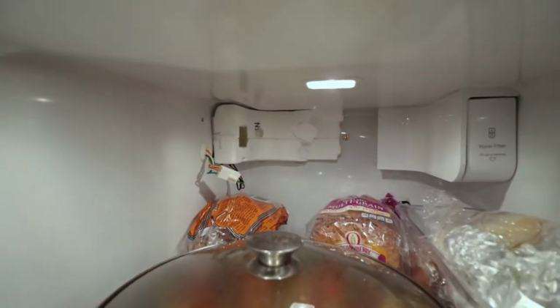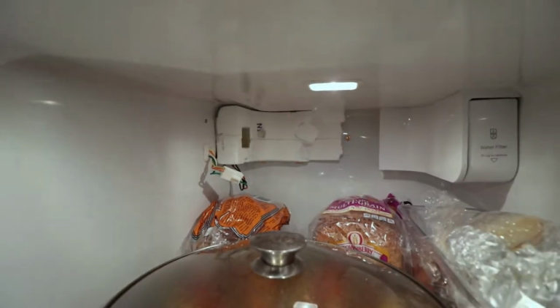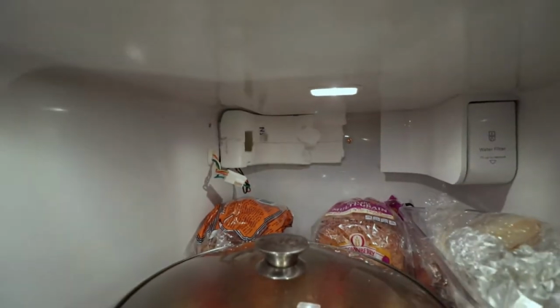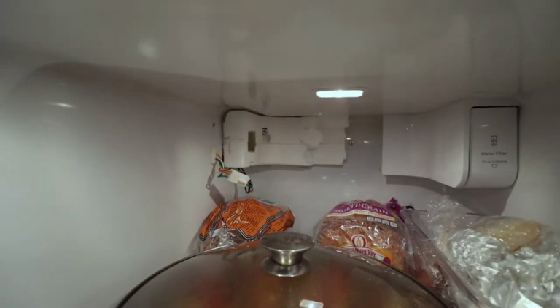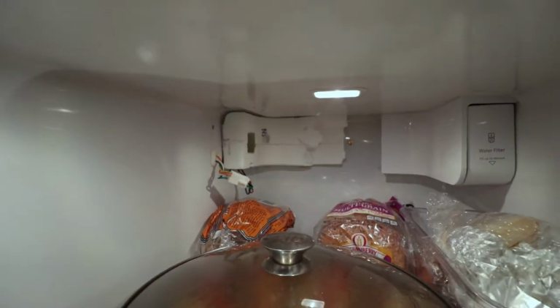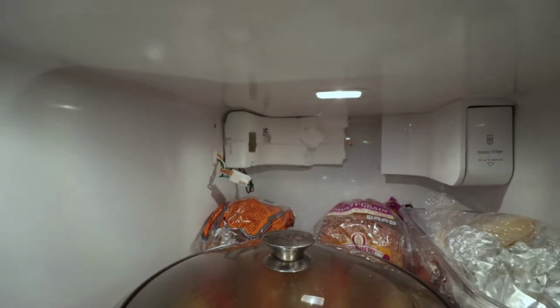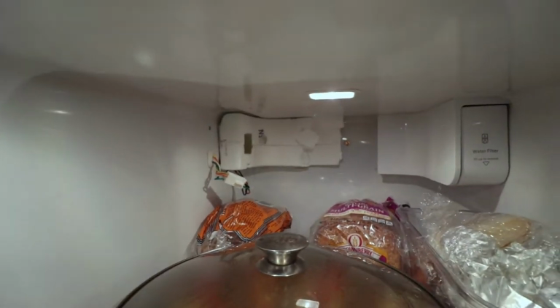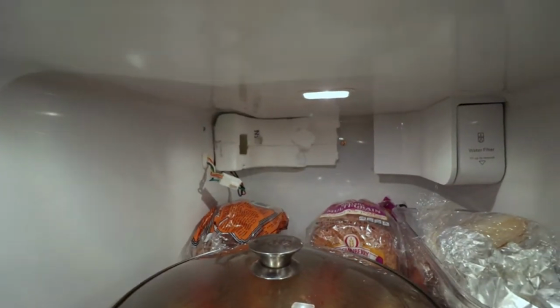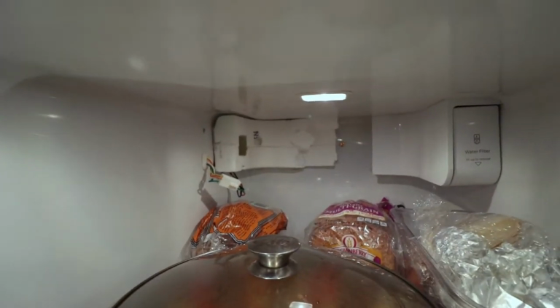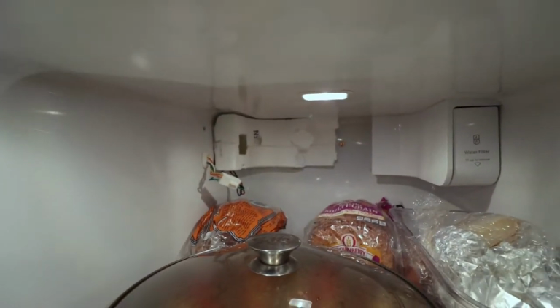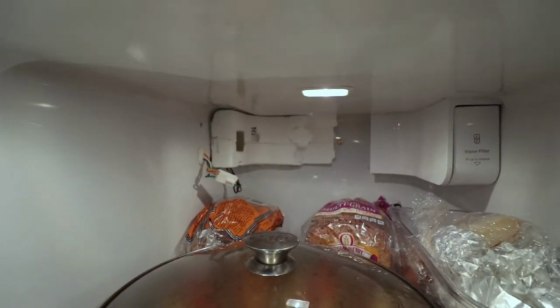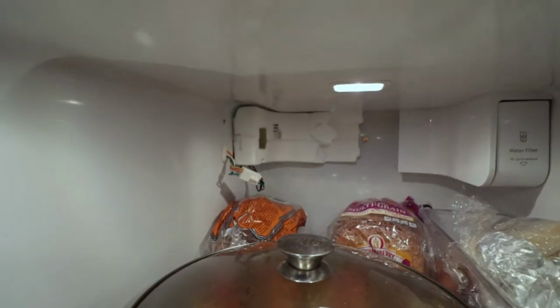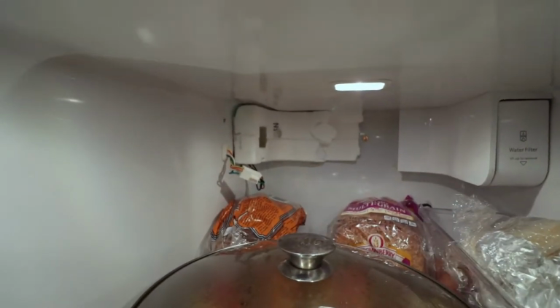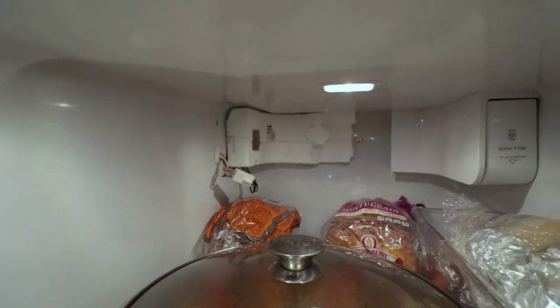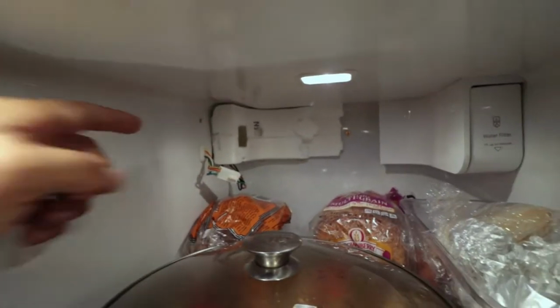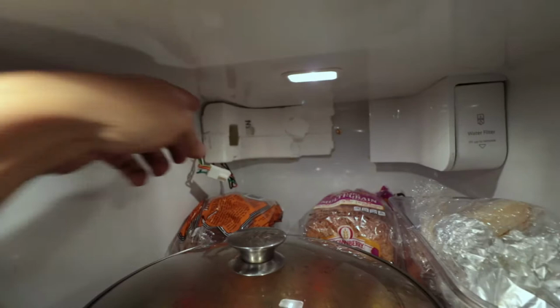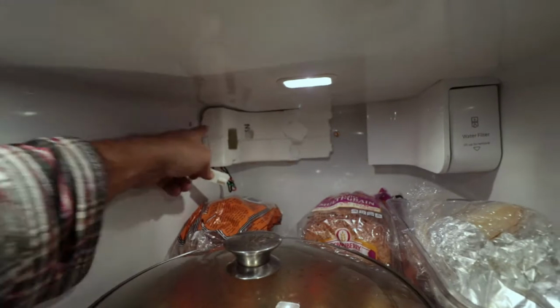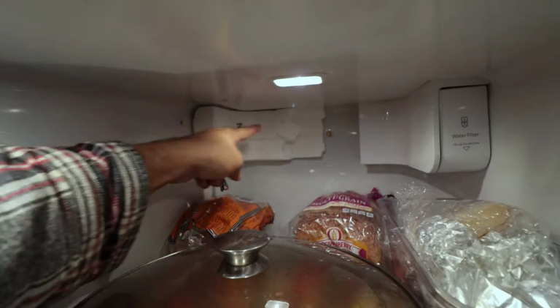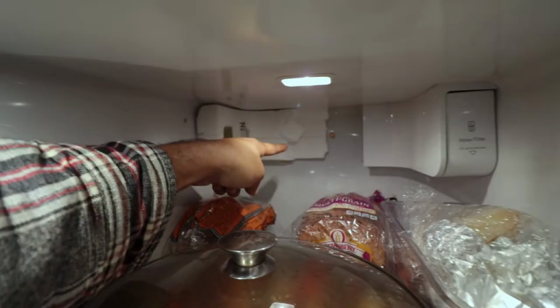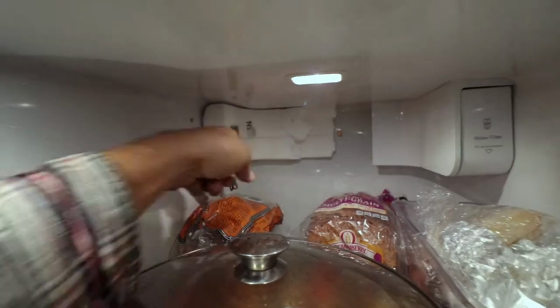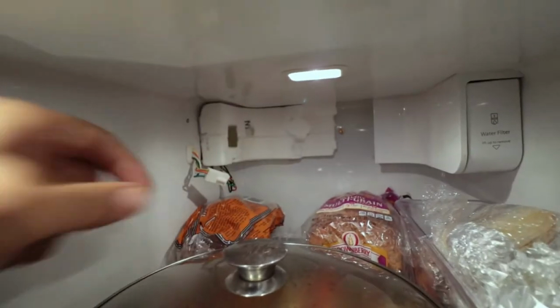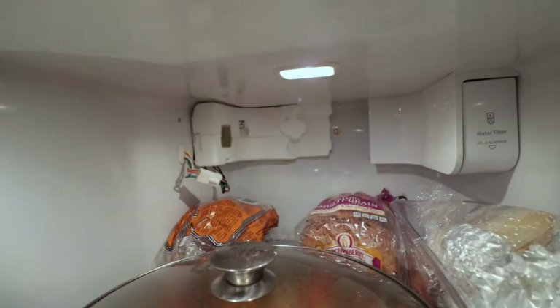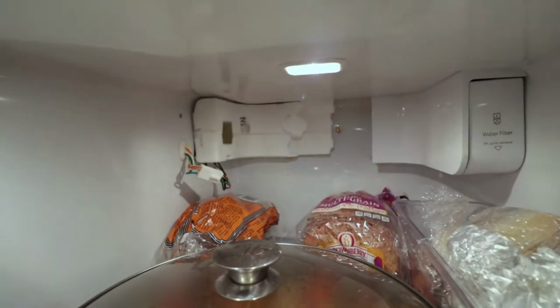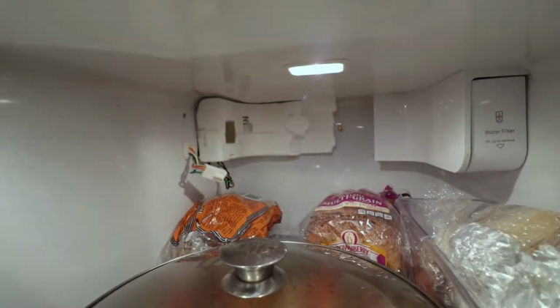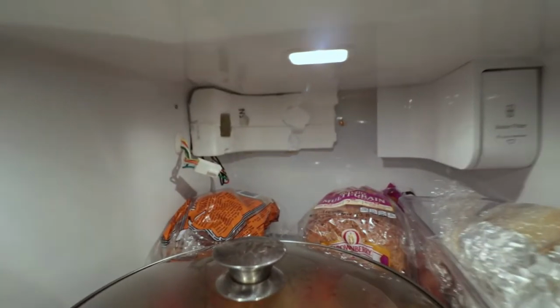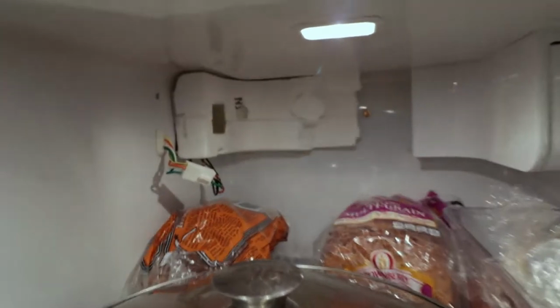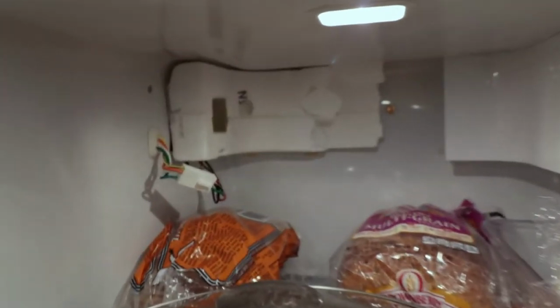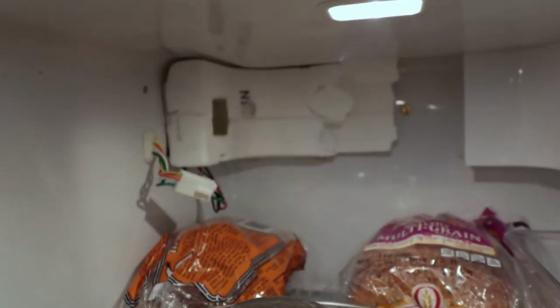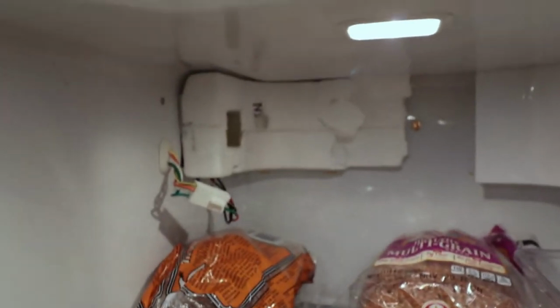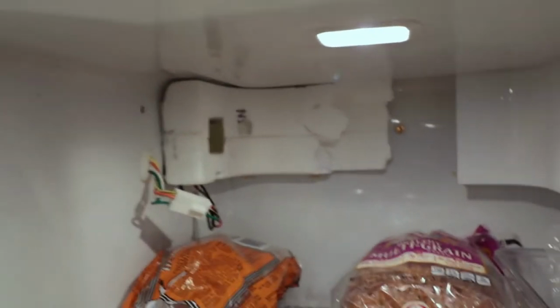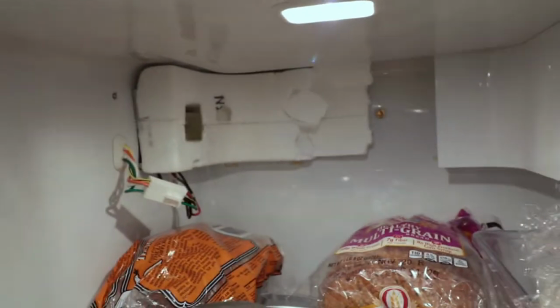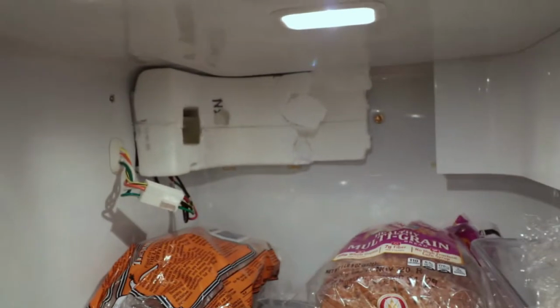It just goes open and slams against it — pretty annoying, and I see a lot of problems about this online. We'll see if we can change this whole unit and get the problem solved.